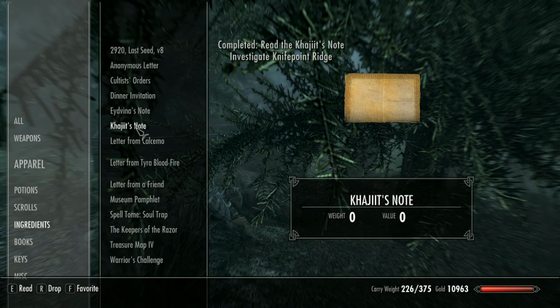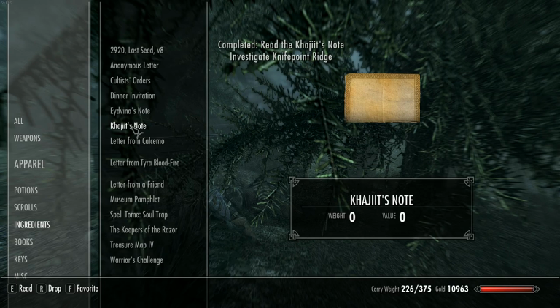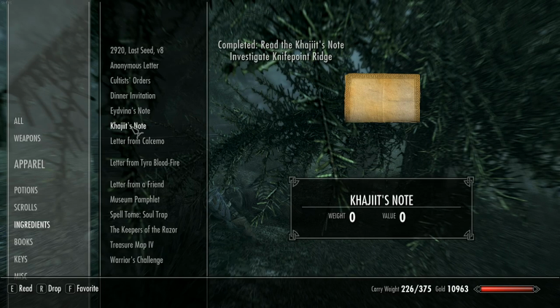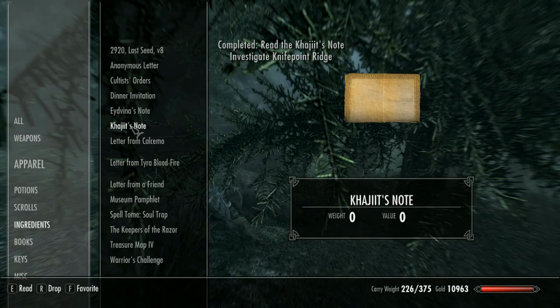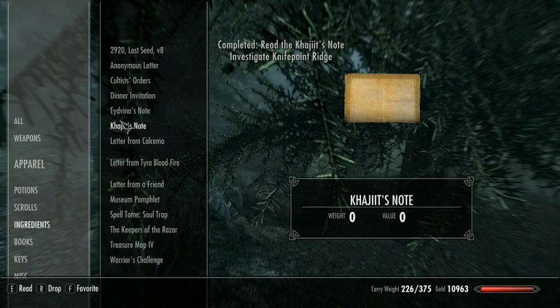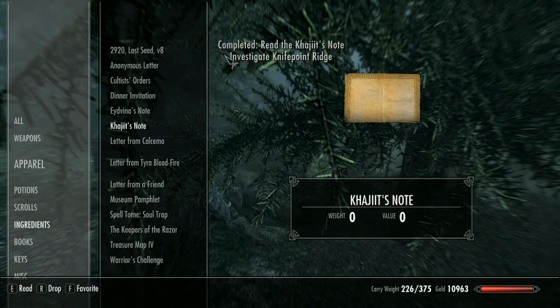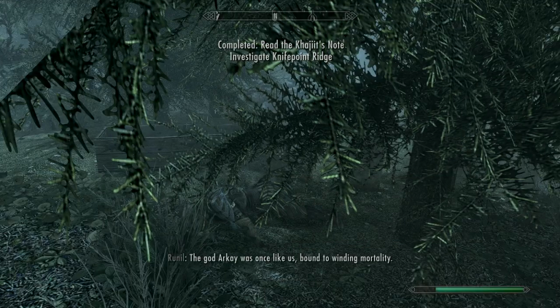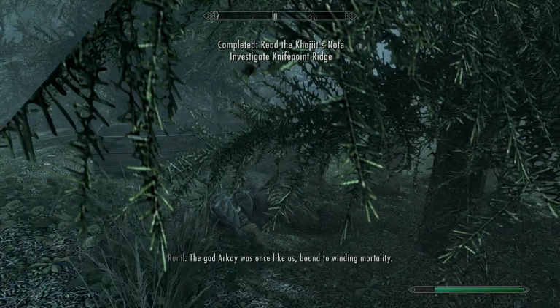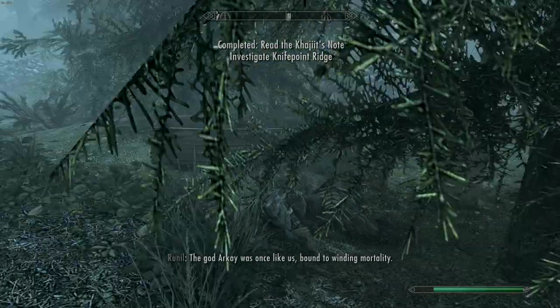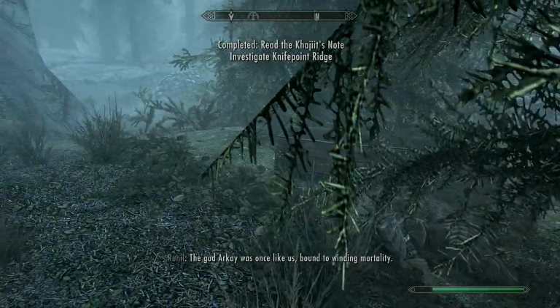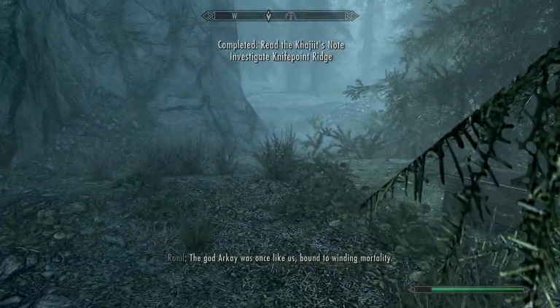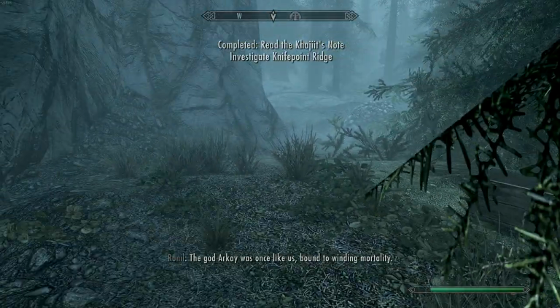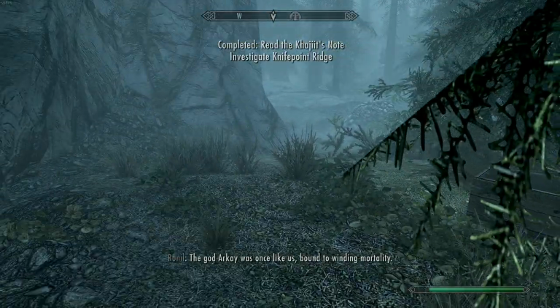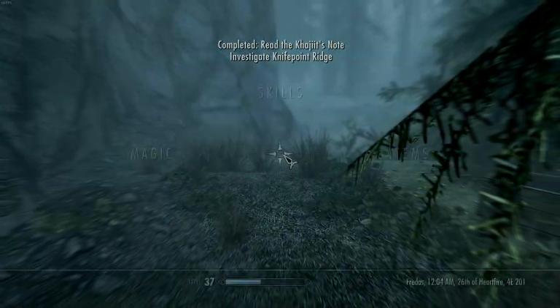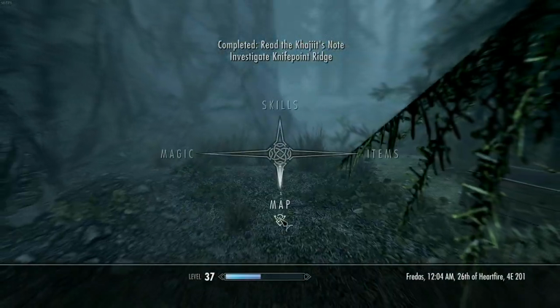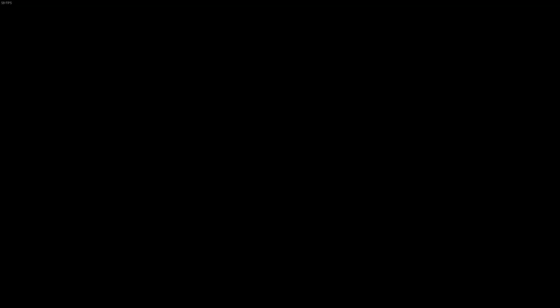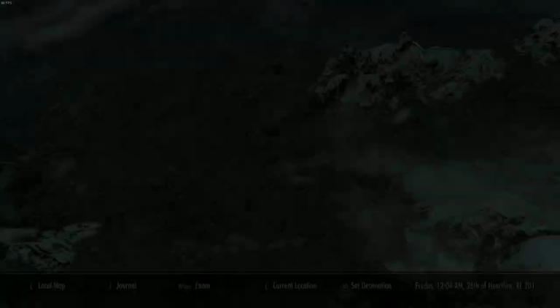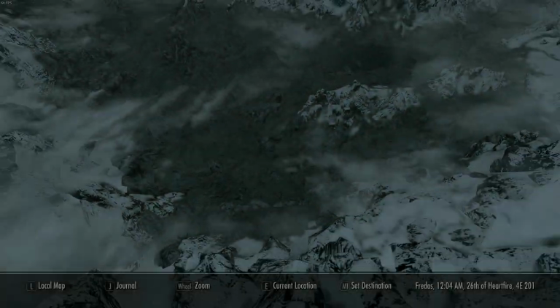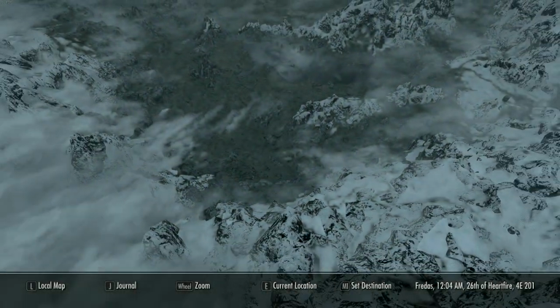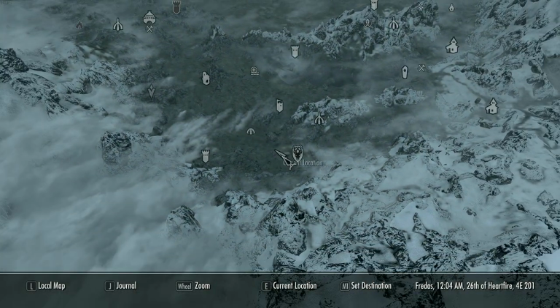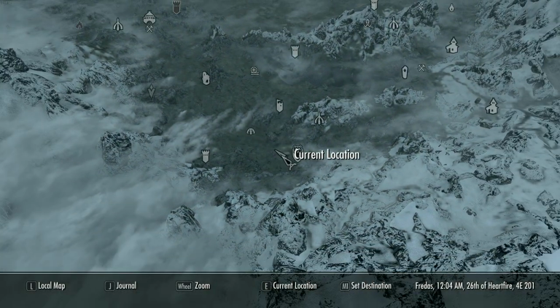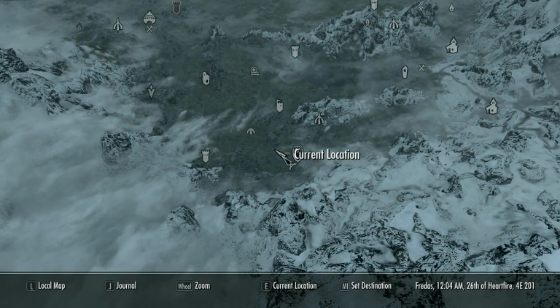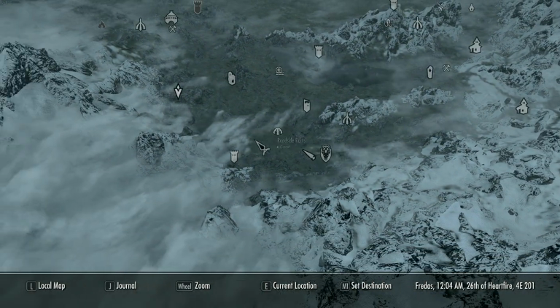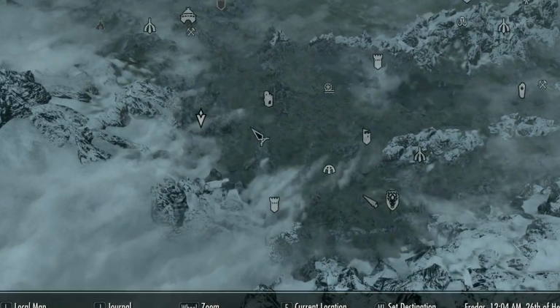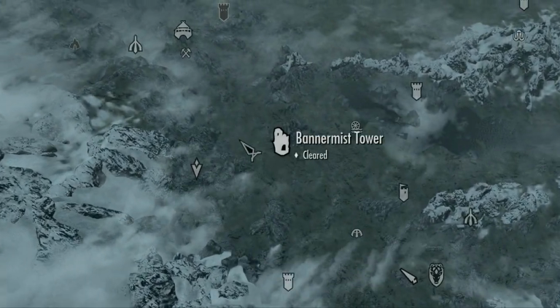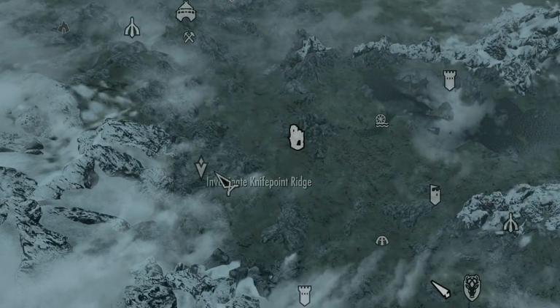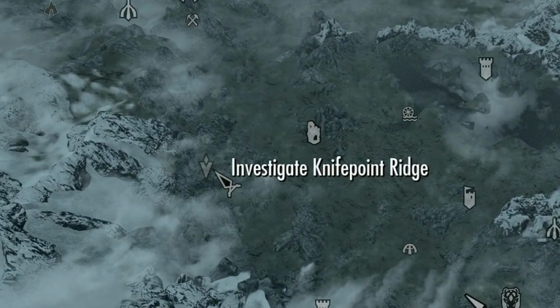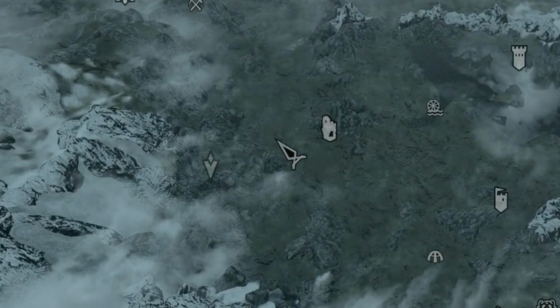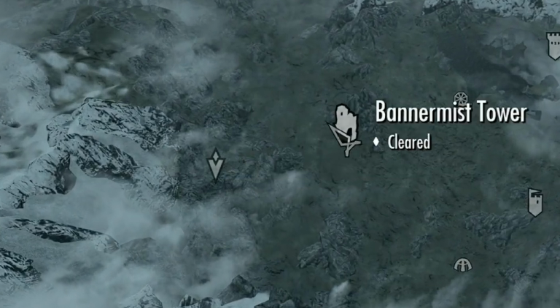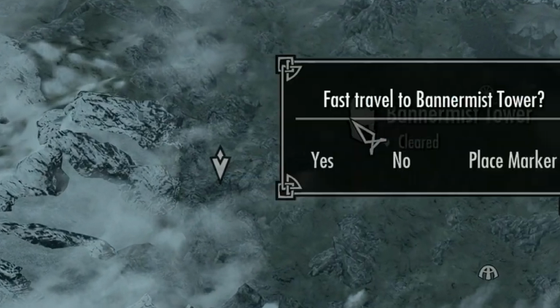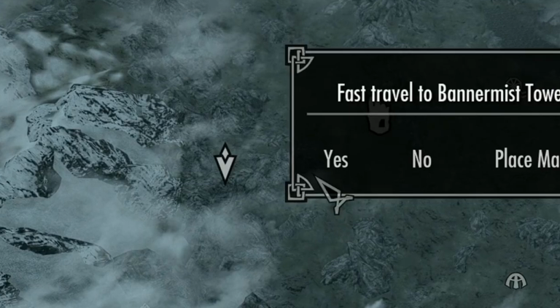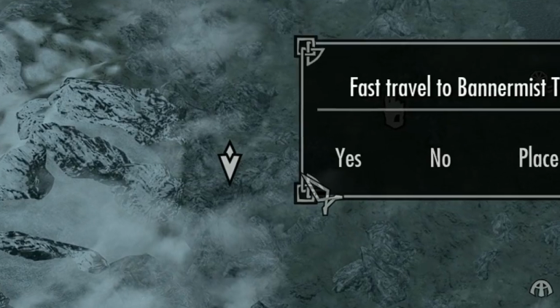You can loot any of this stuff. Let's go into our books and read the Khajiit note. It says 'Investigate Knife Point Ridge,' so Knife Point Ridge is going to be all the way over here.